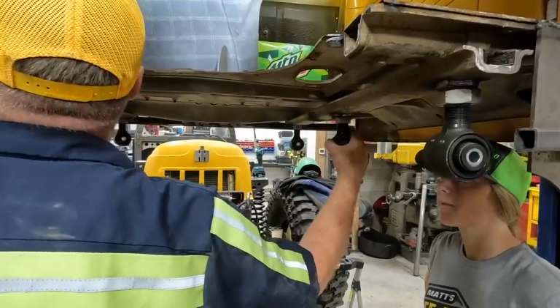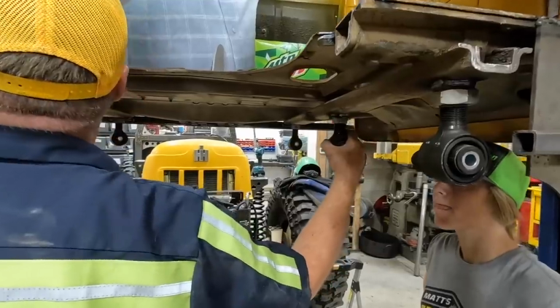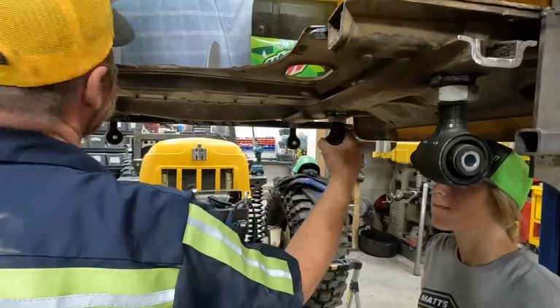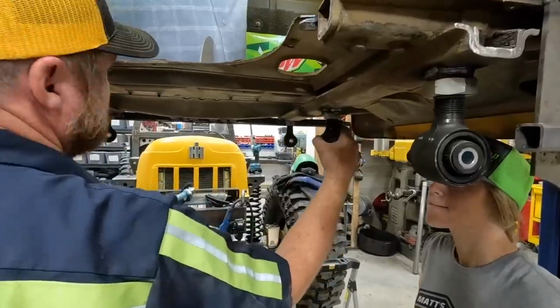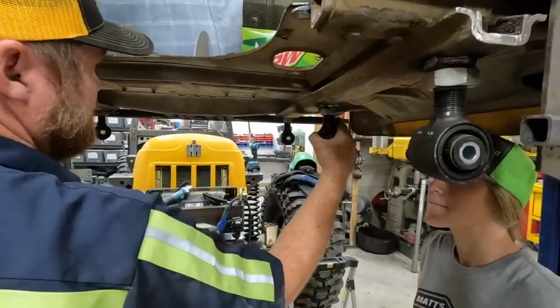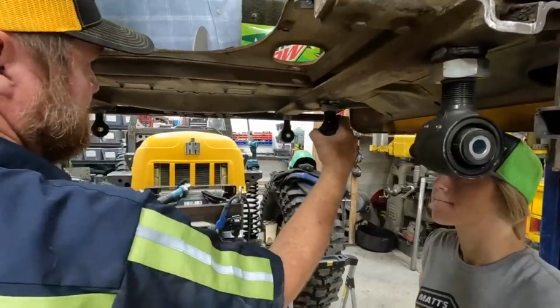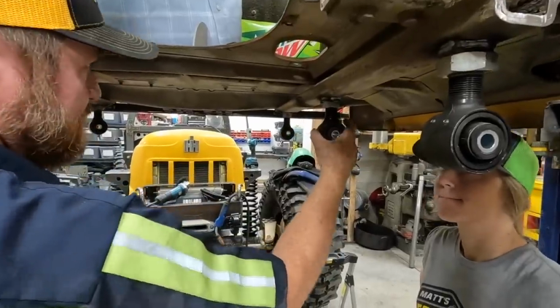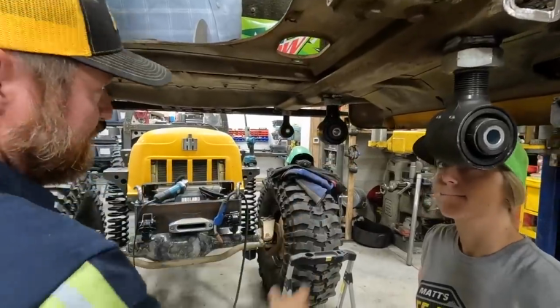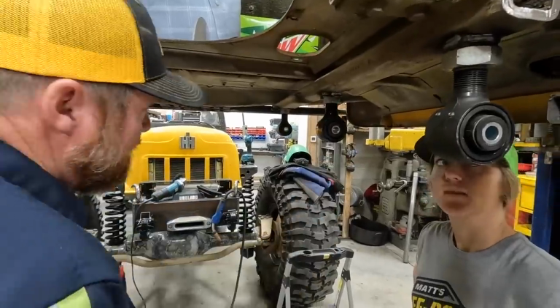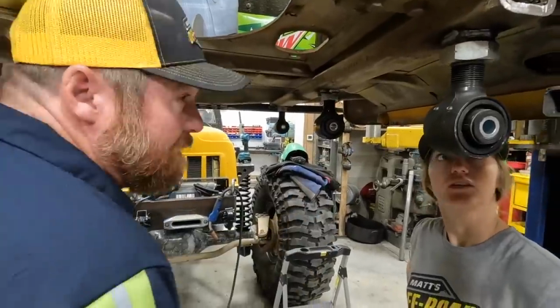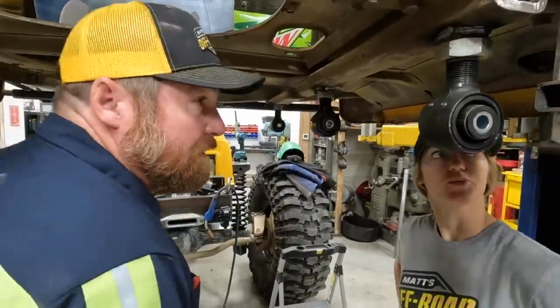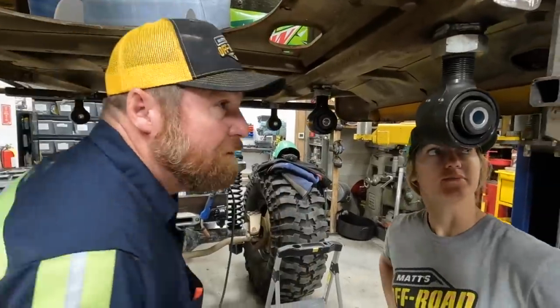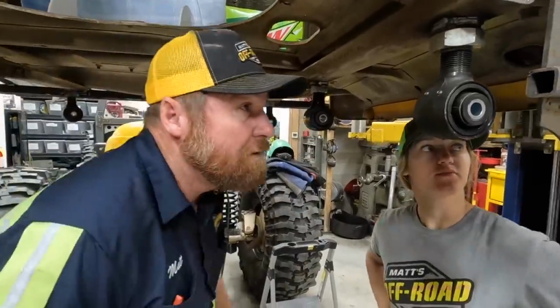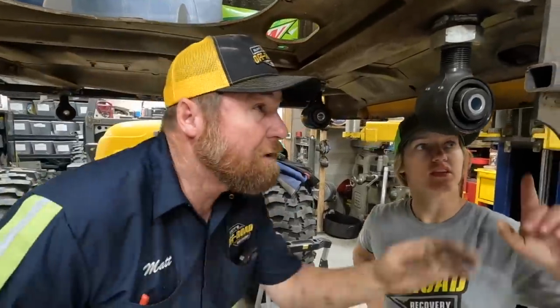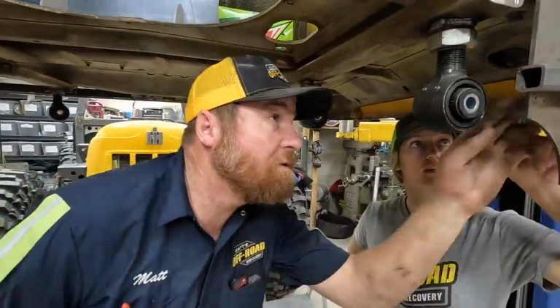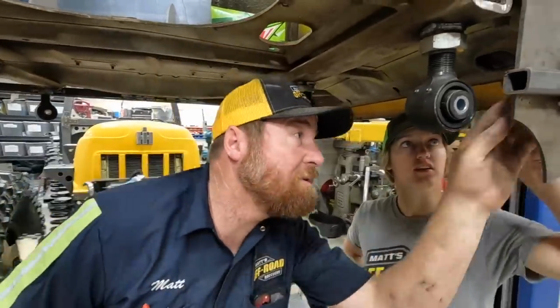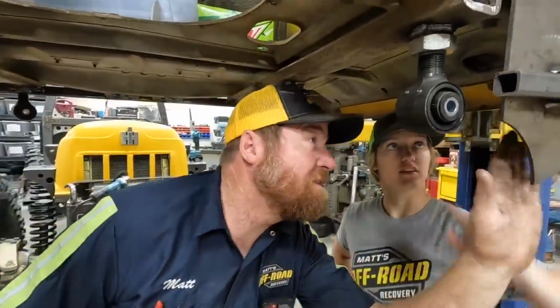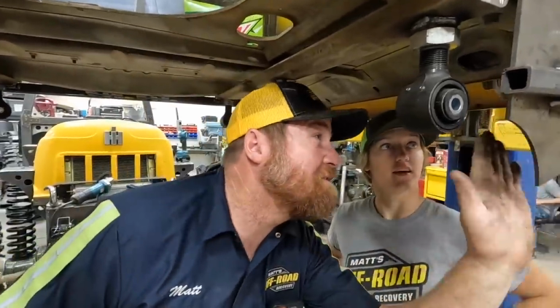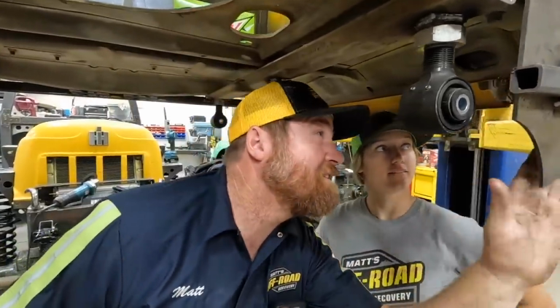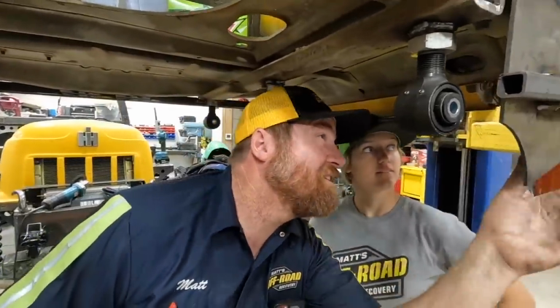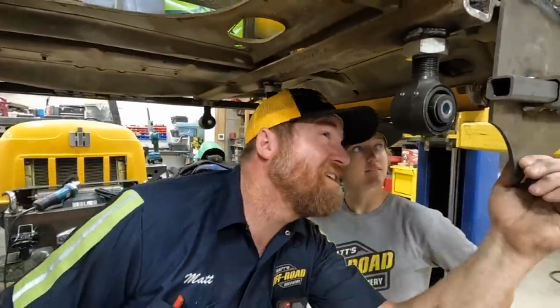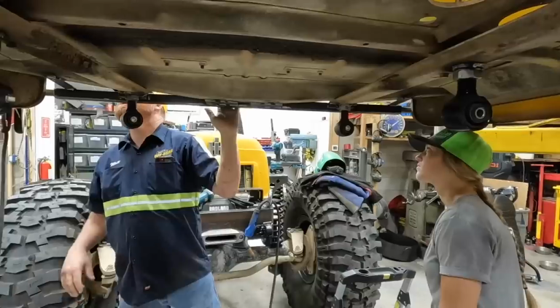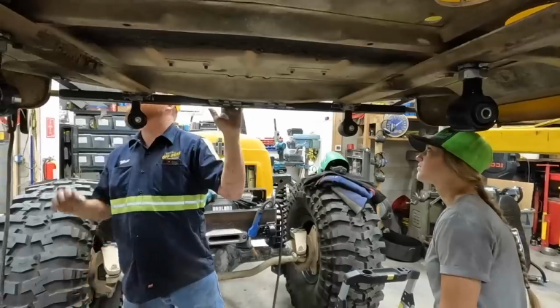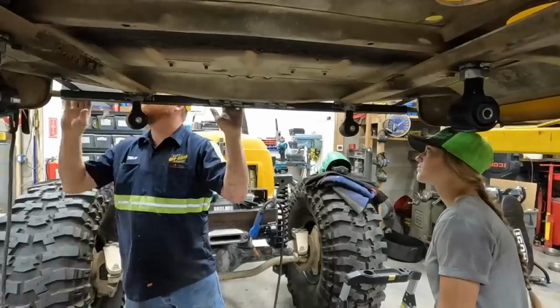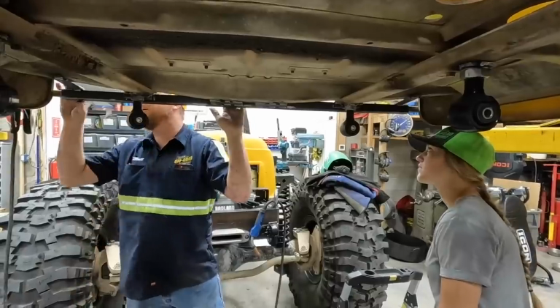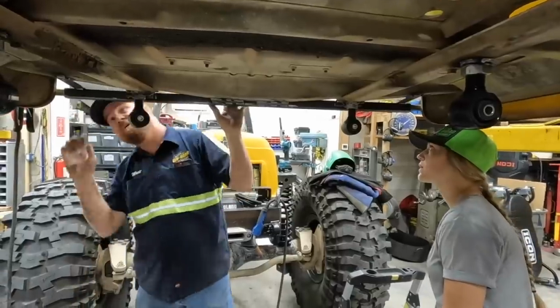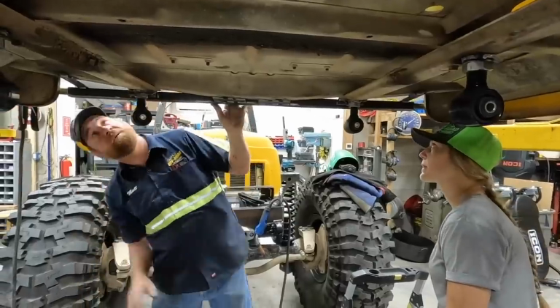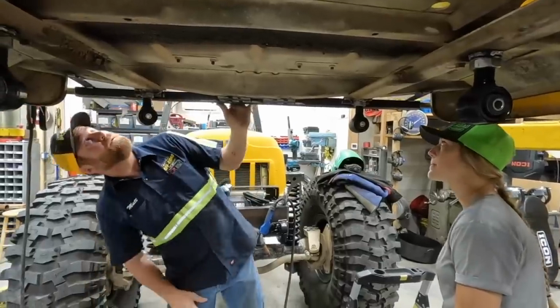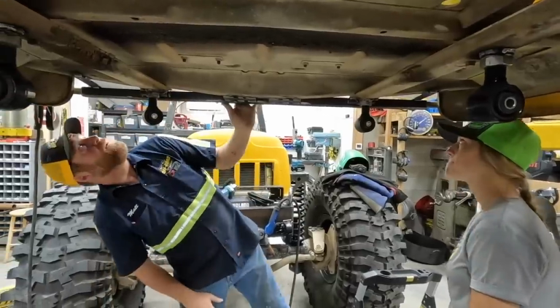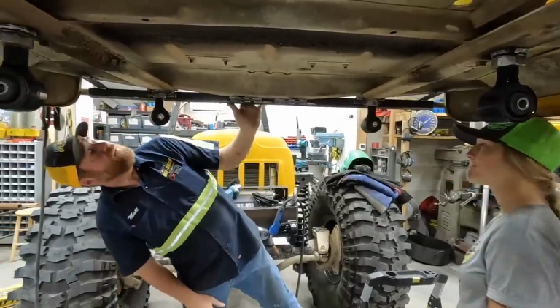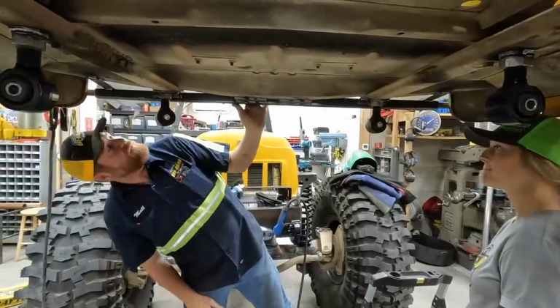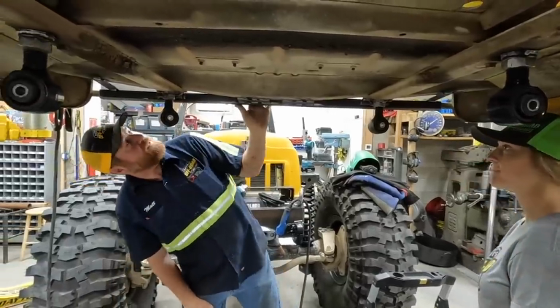Lizzy, that looks pretty good. Sweet — you got those welded. Those look good.